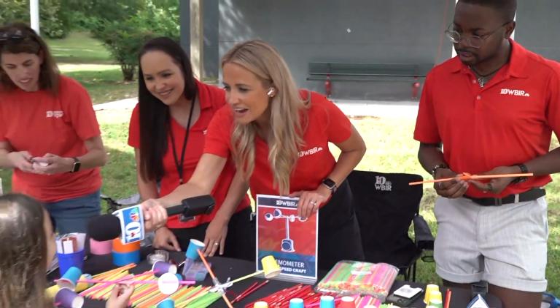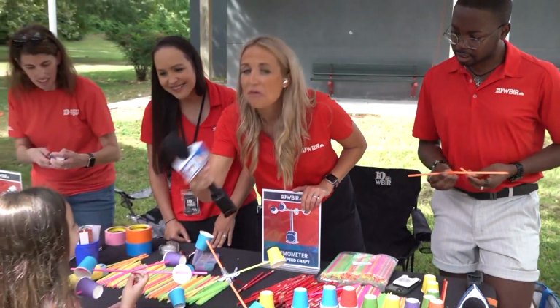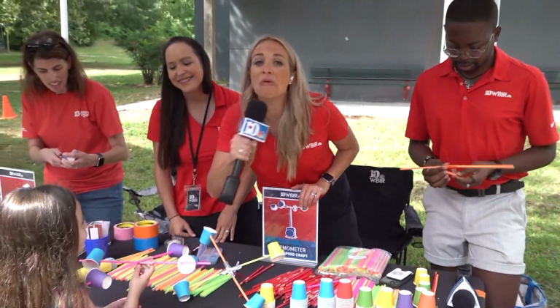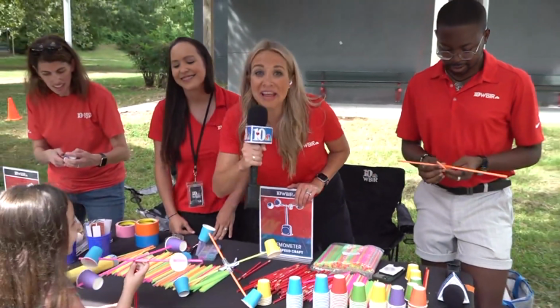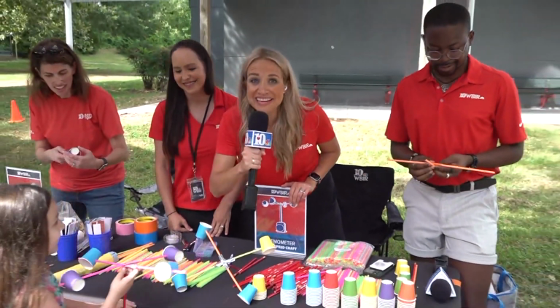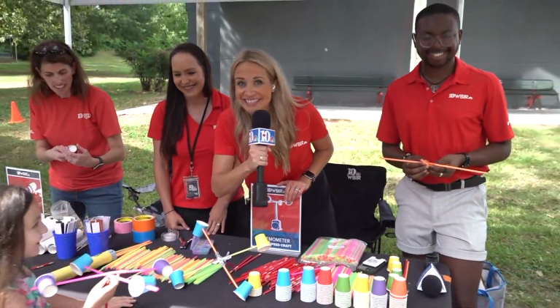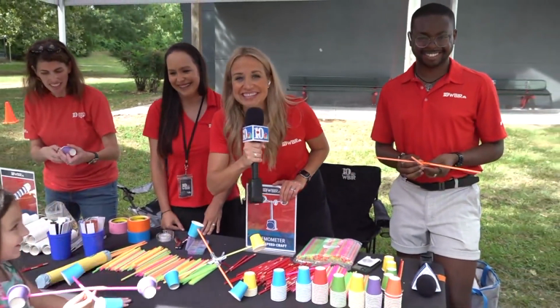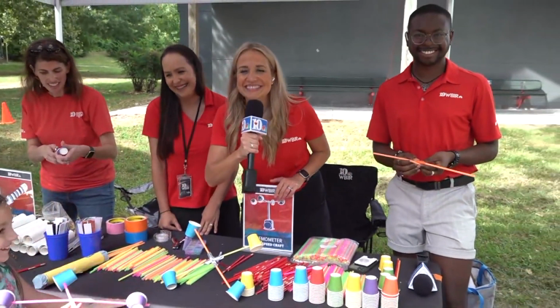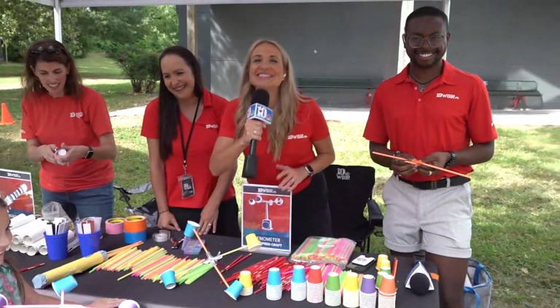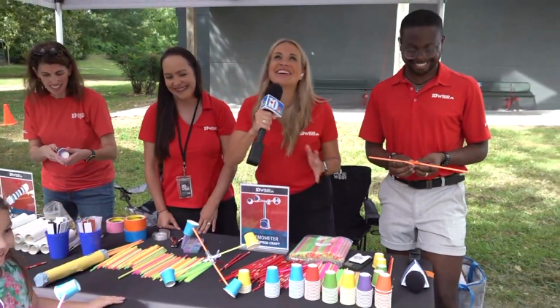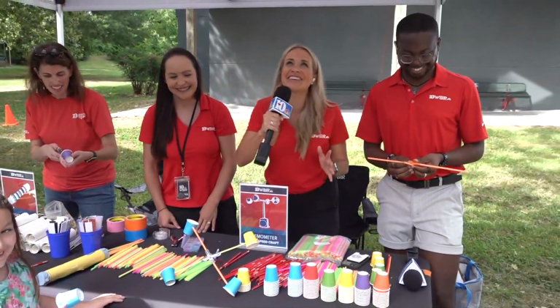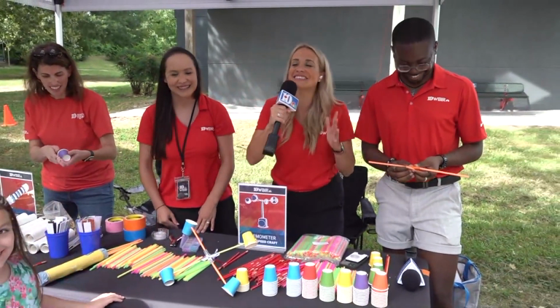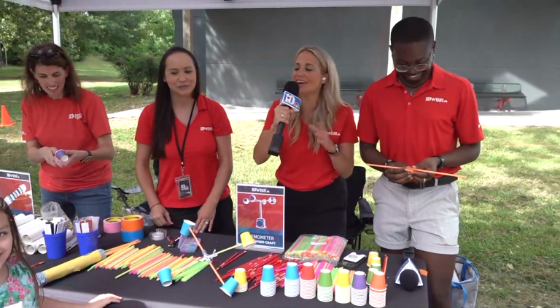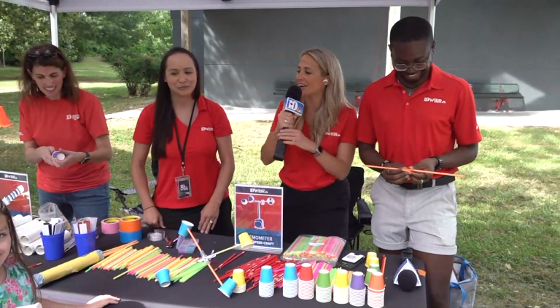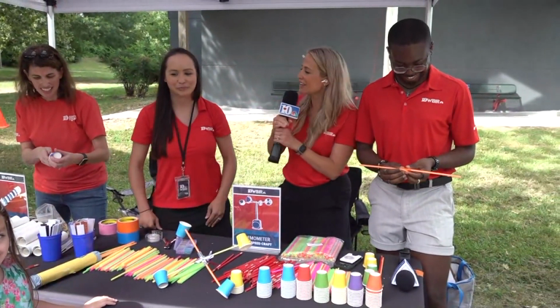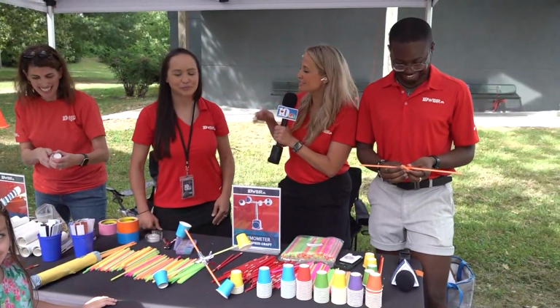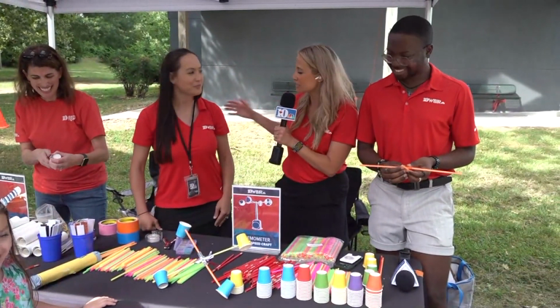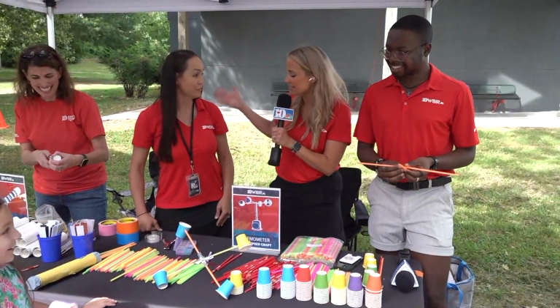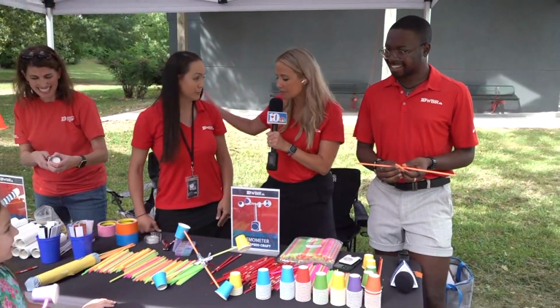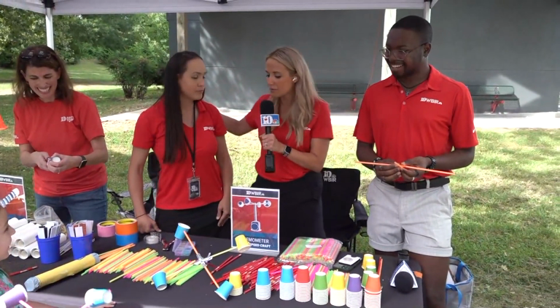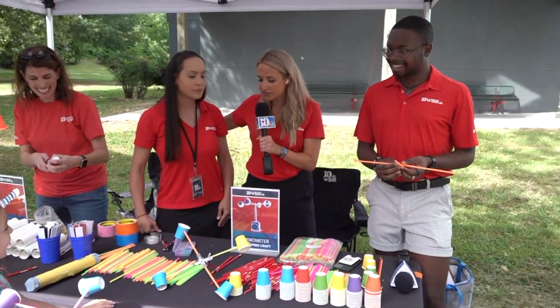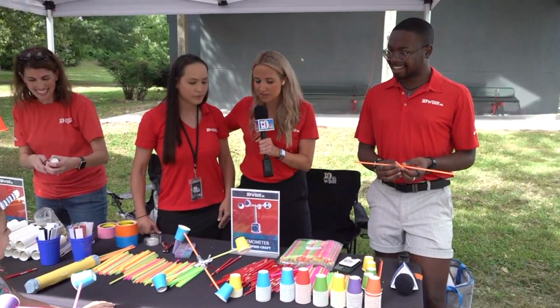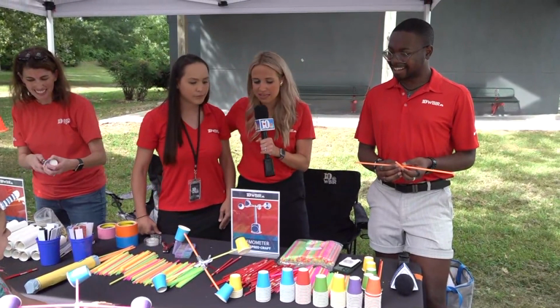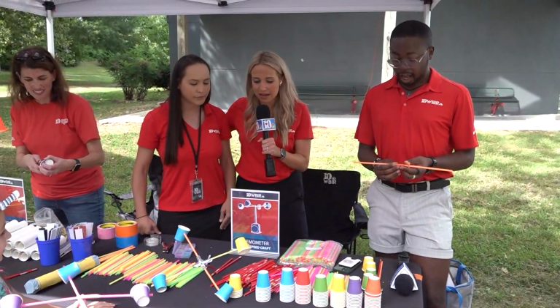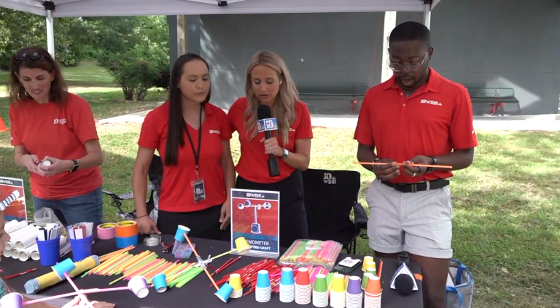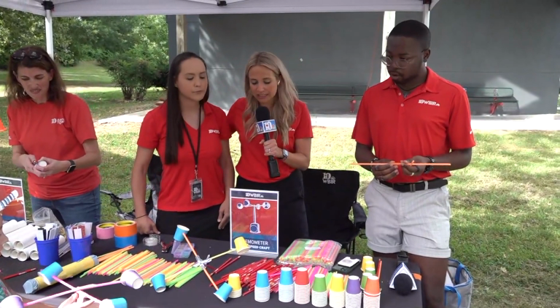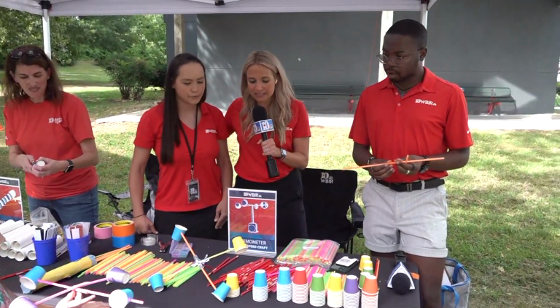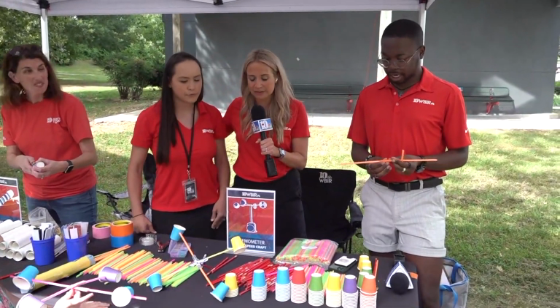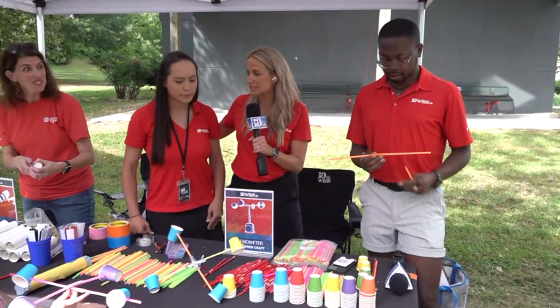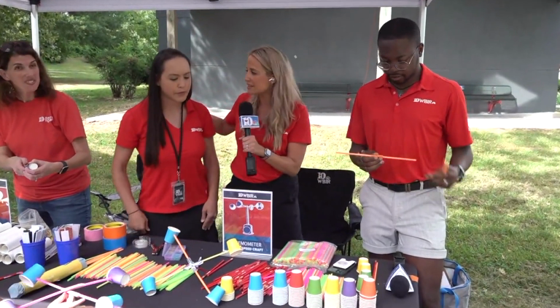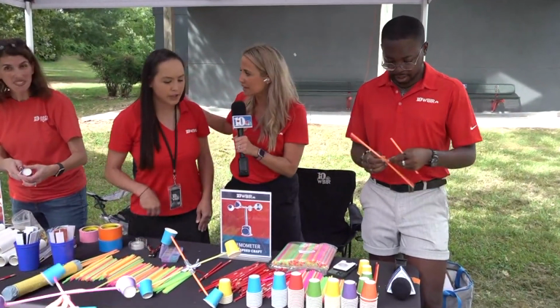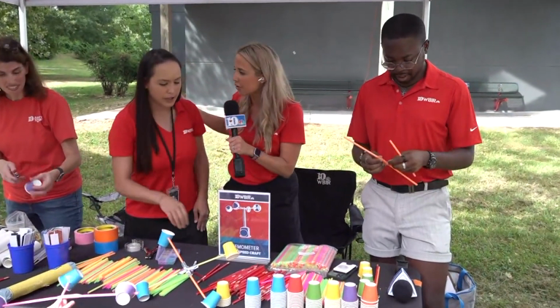Wind! She is so smart! Okay Miss Desiree, tell me what are some of the ingredients that we need to make this at home?